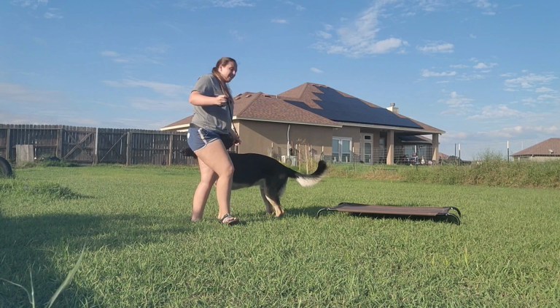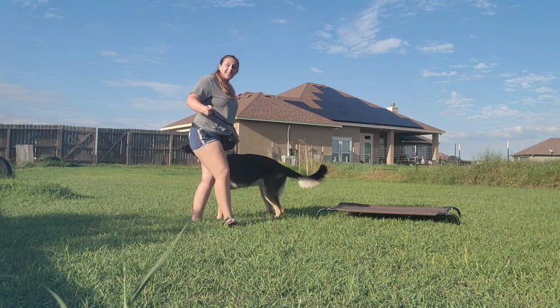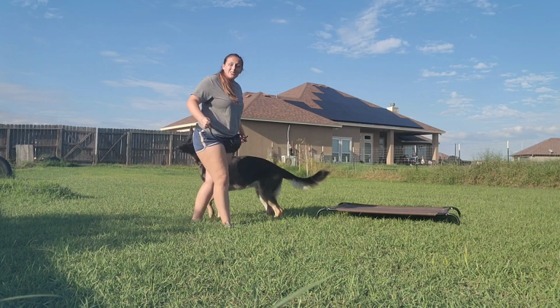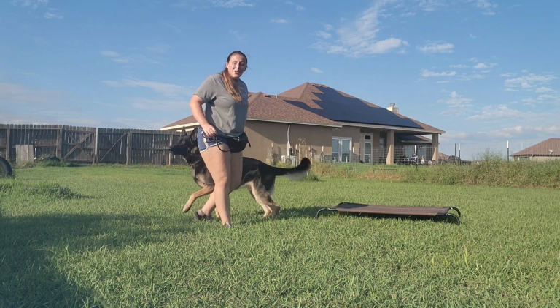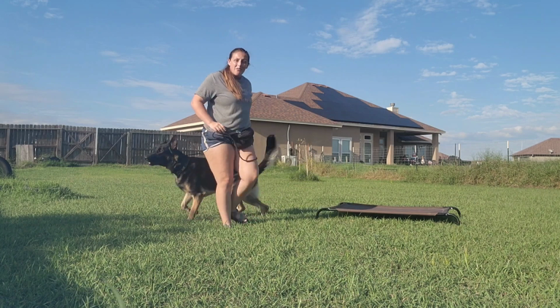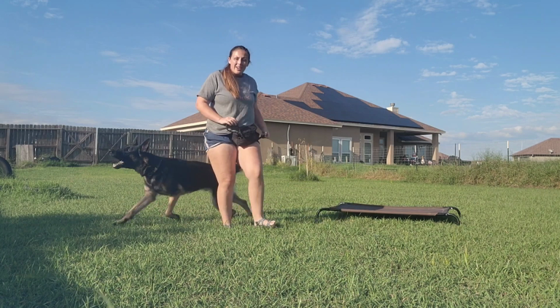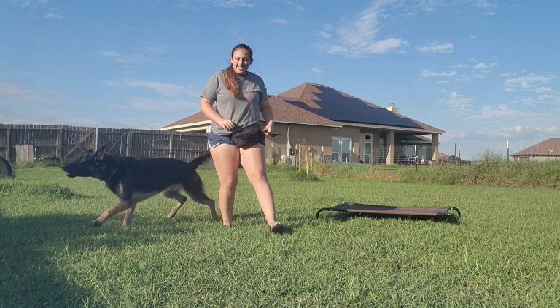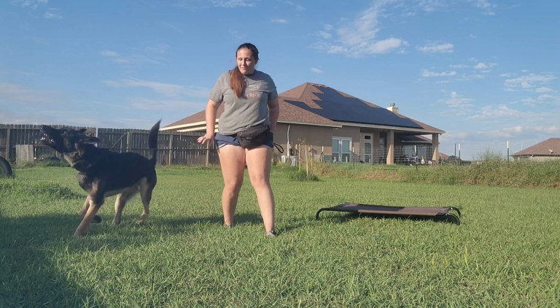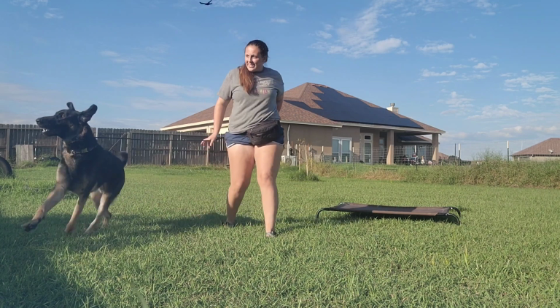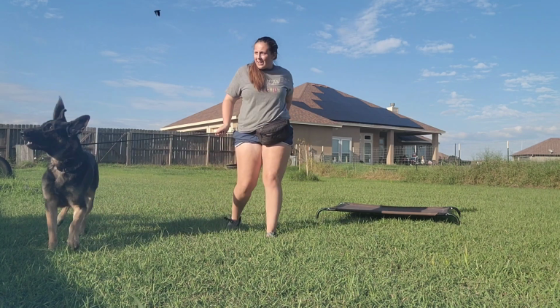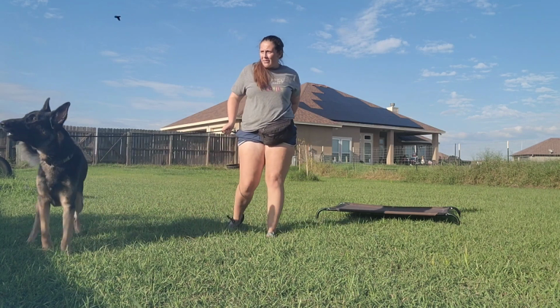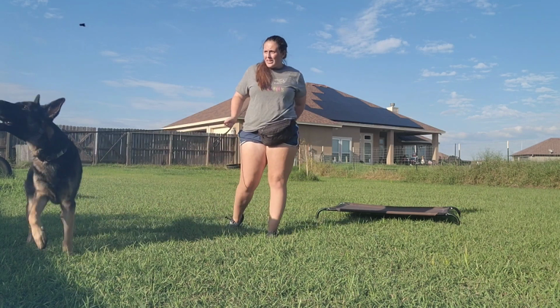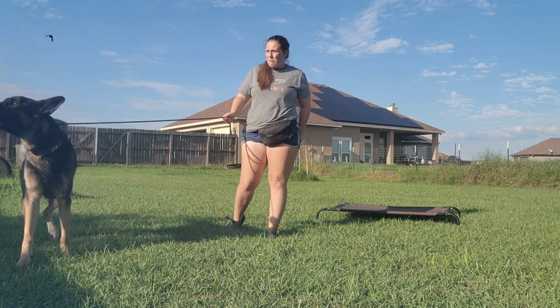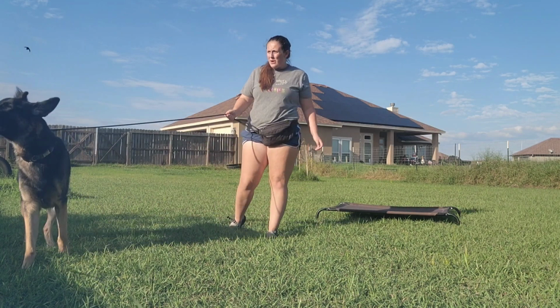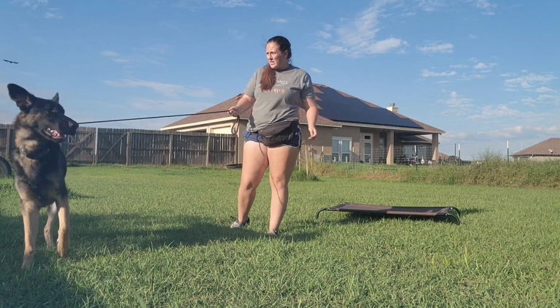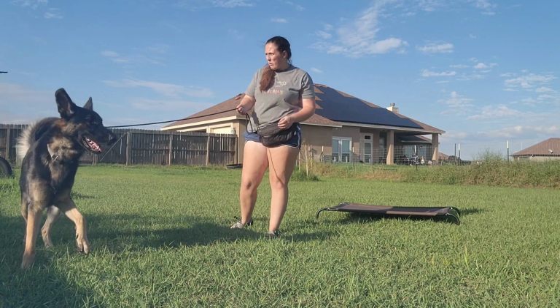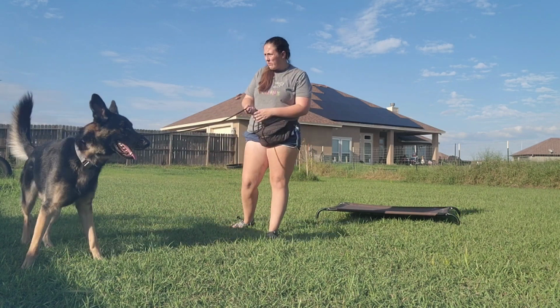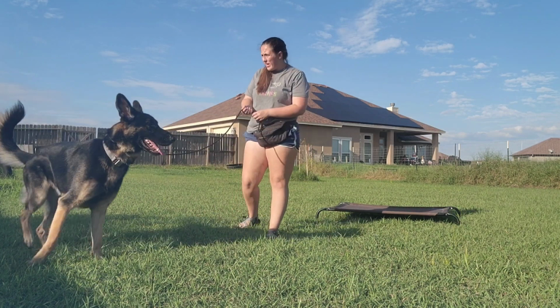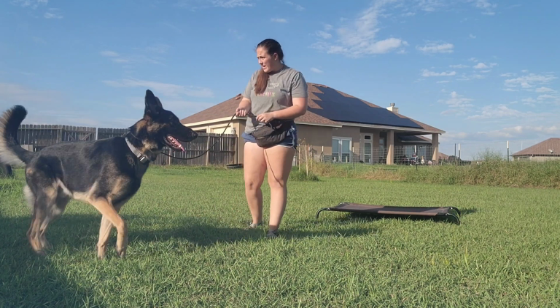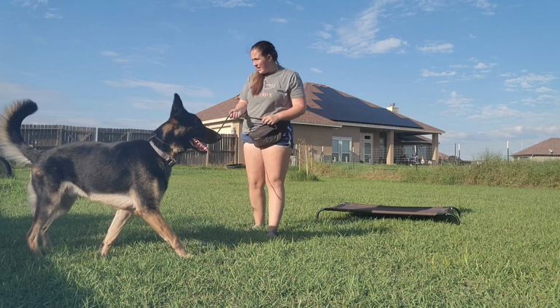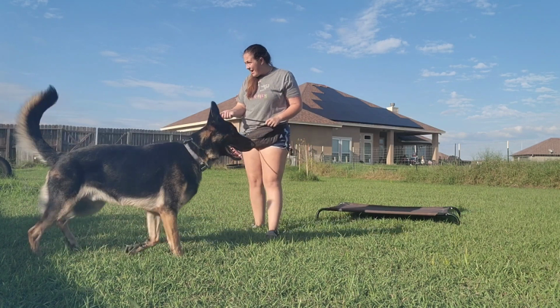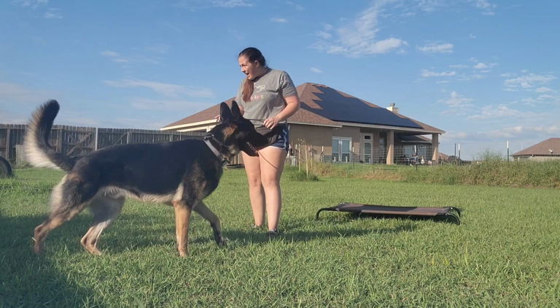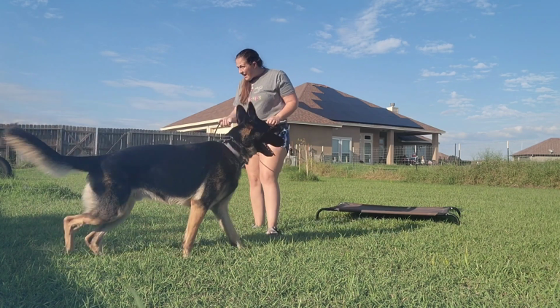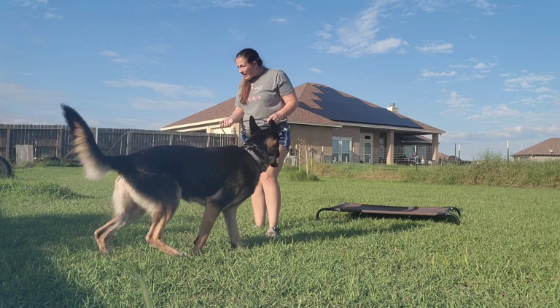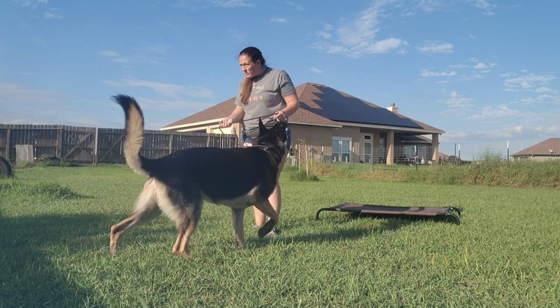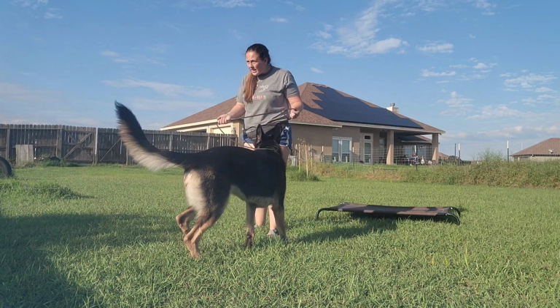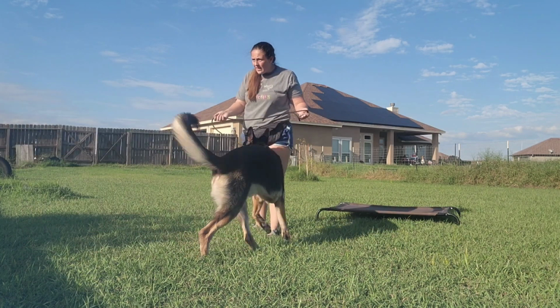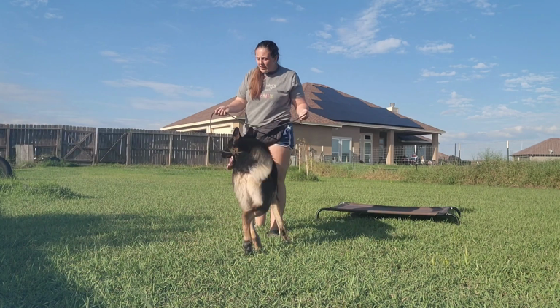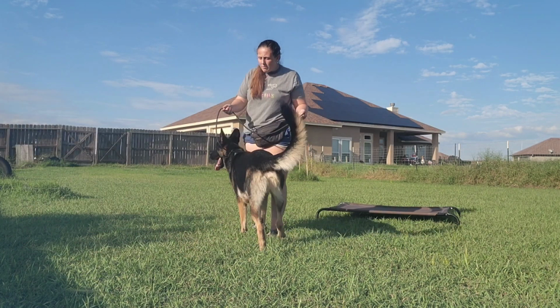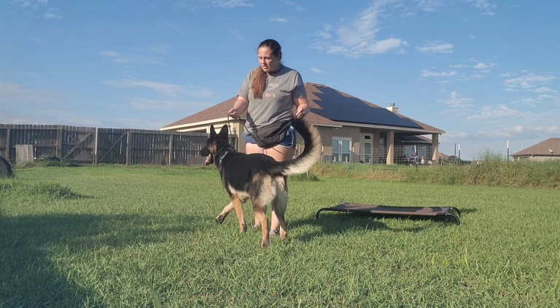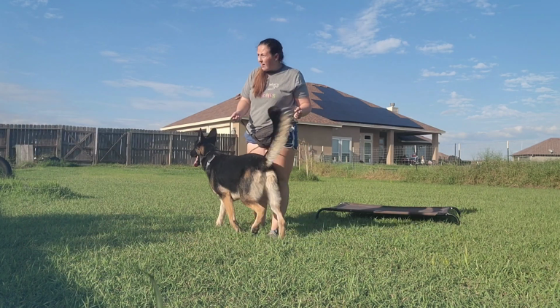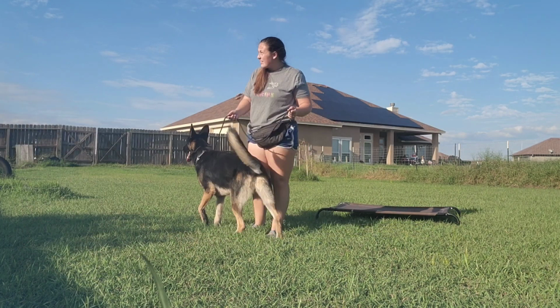So far he's been definitely toy motivated. I don't see any of the neighbor's dogs.